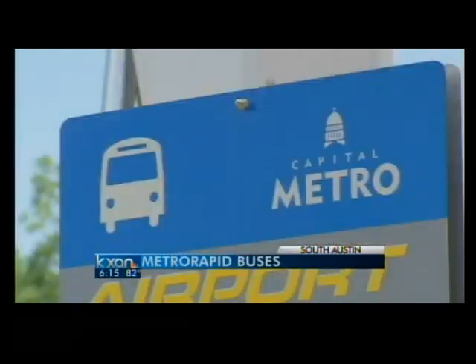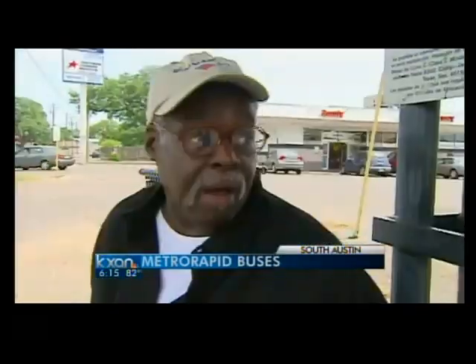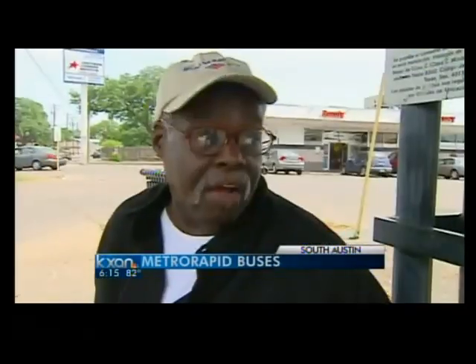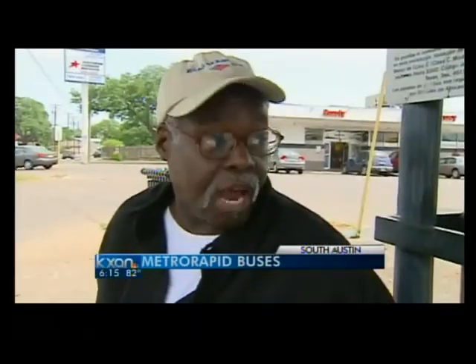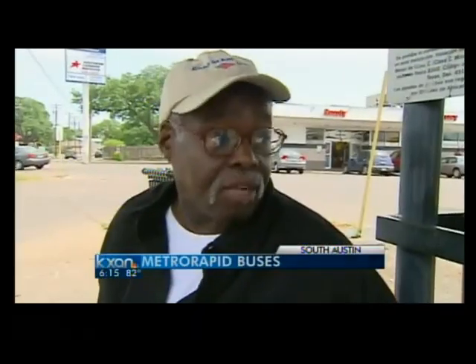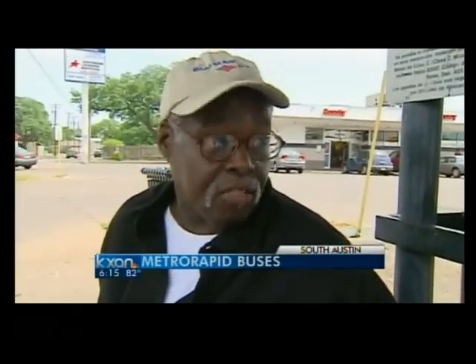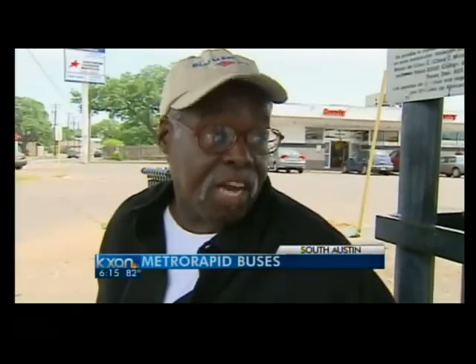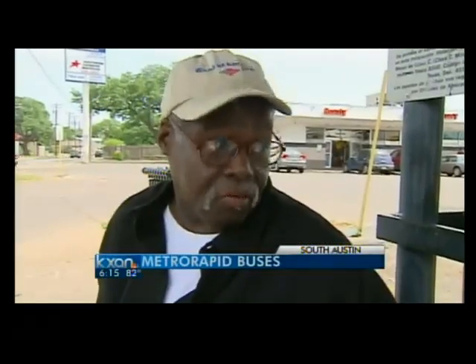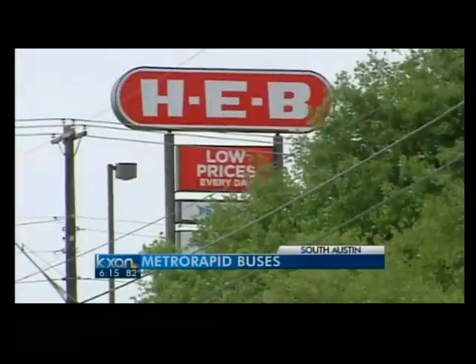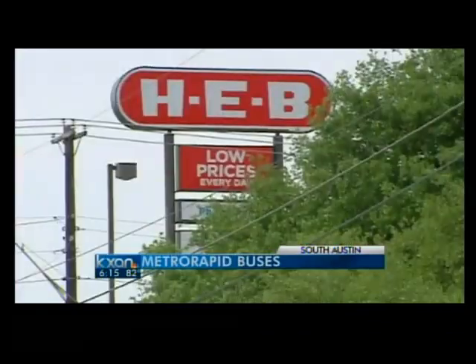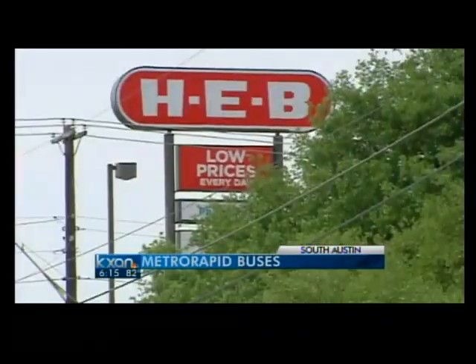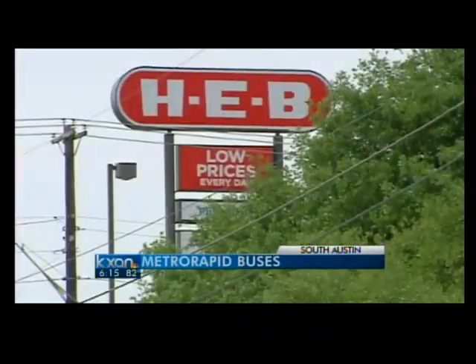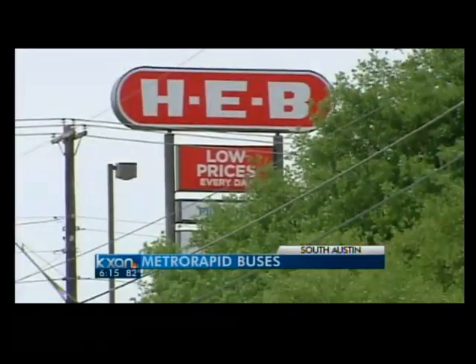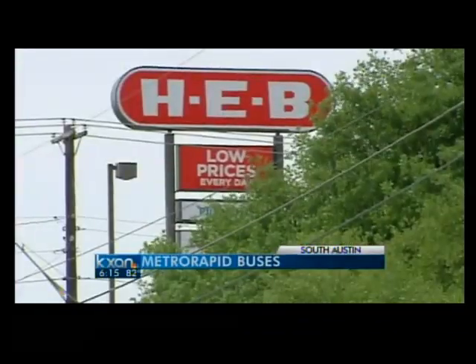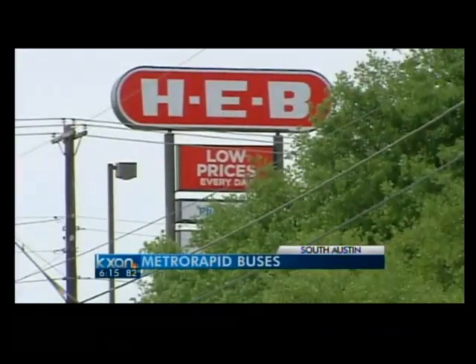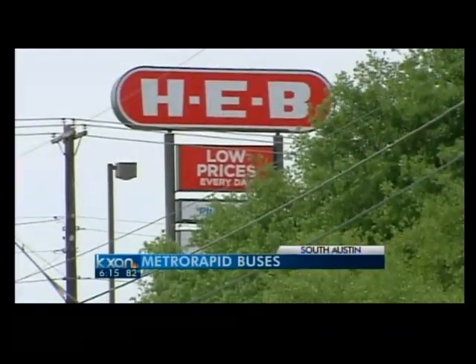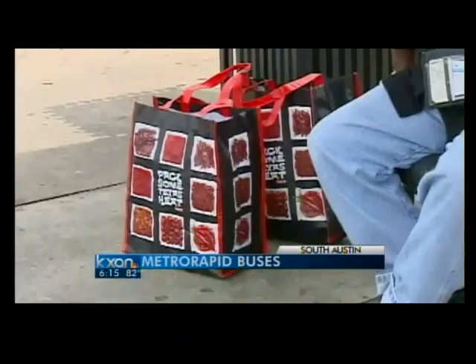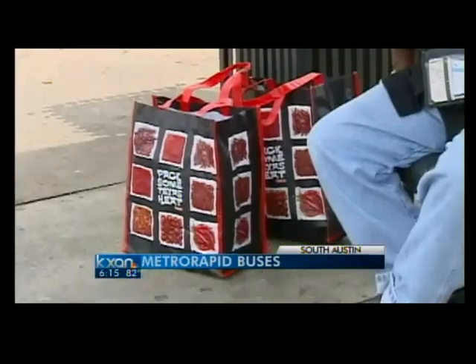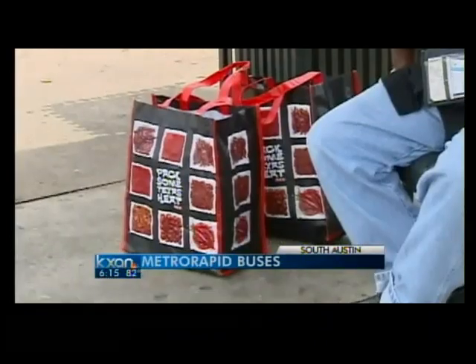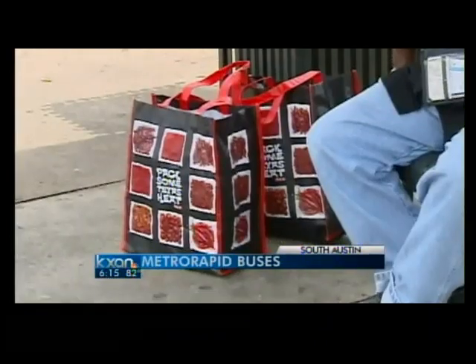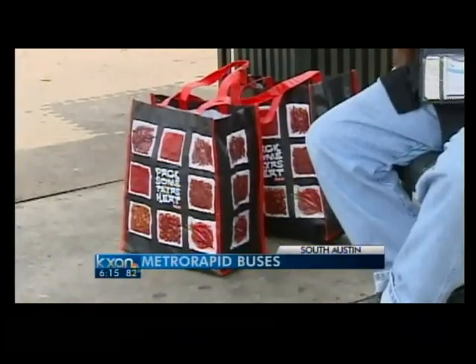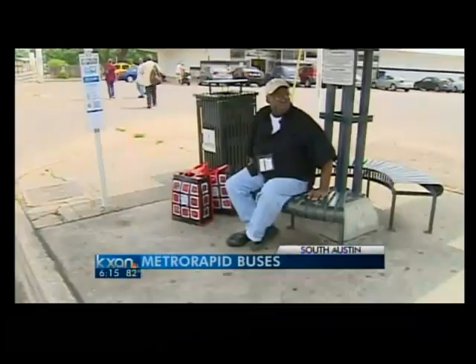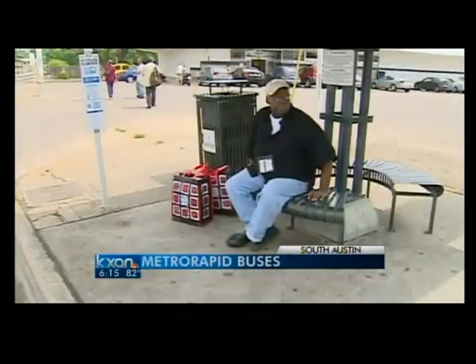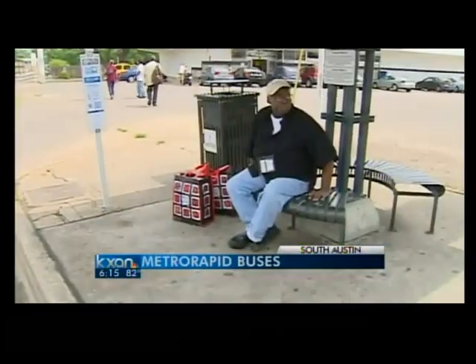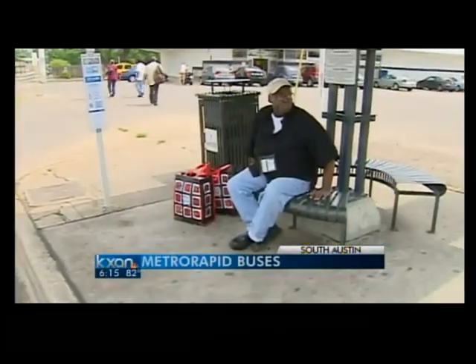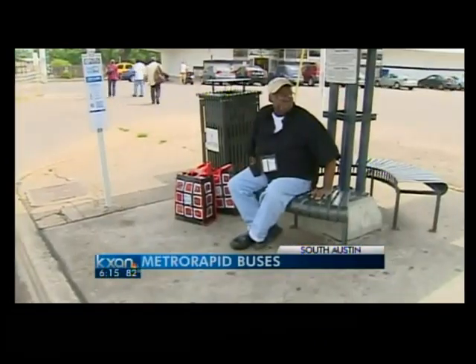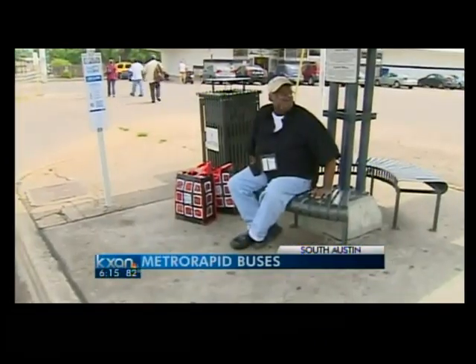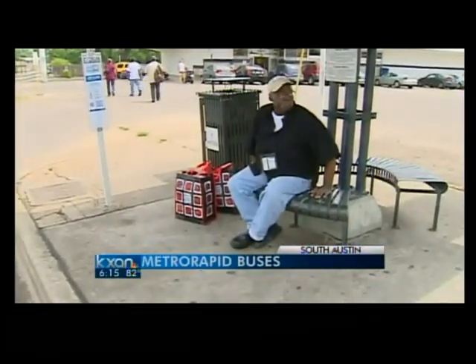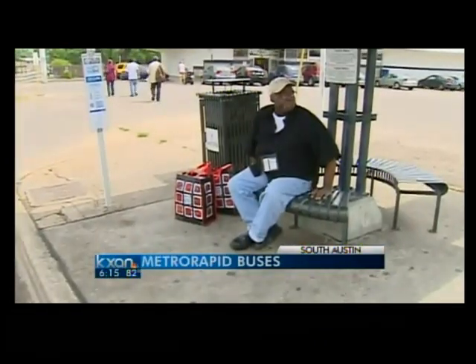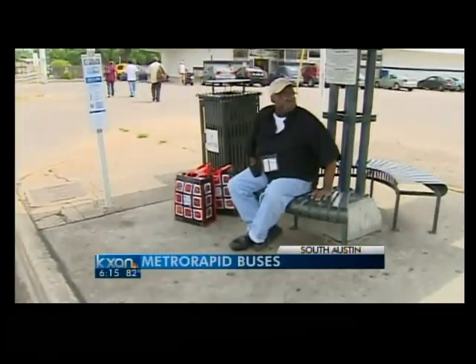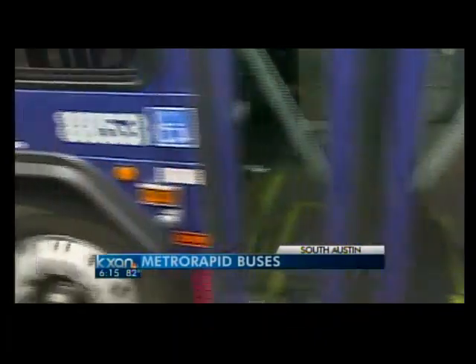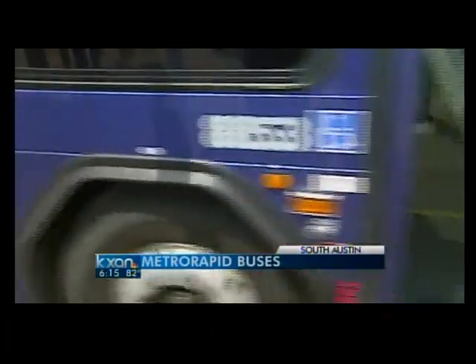I ride it. I don't have a driver's license, so I've got to ride it. His weekly trip to H-E-B for groceries wouldn't be possible without a Capital Metro bus.